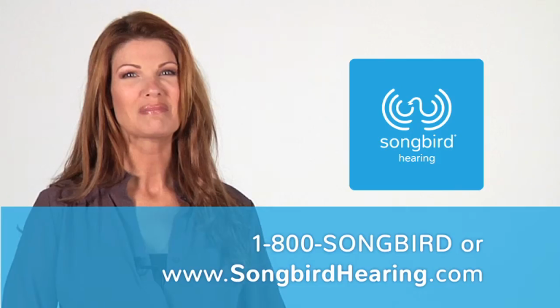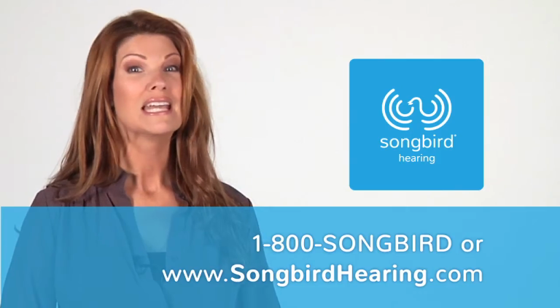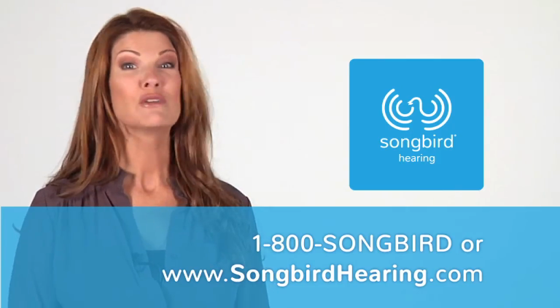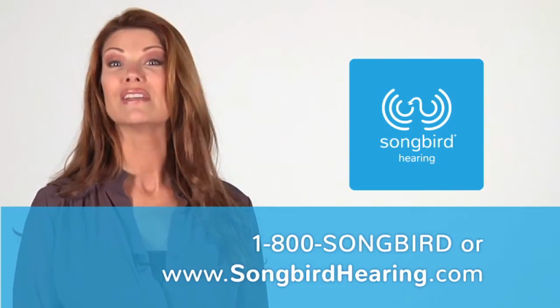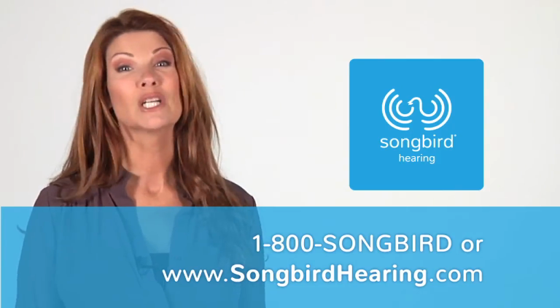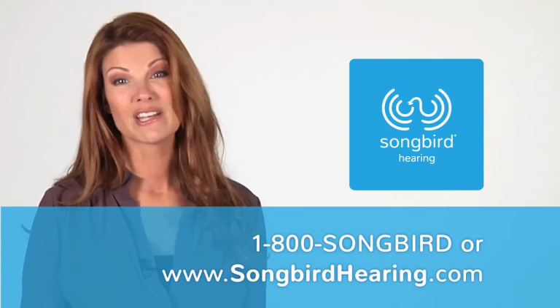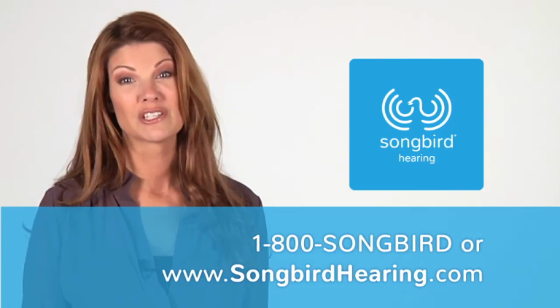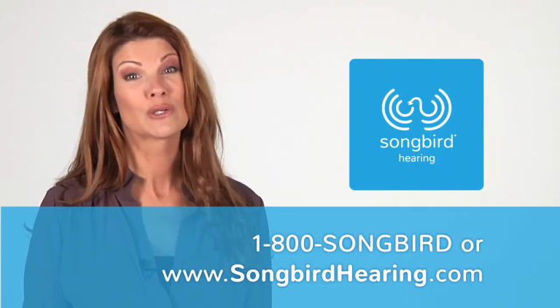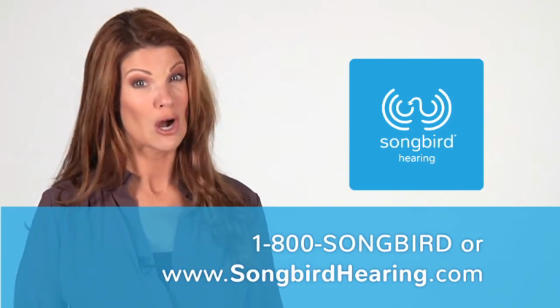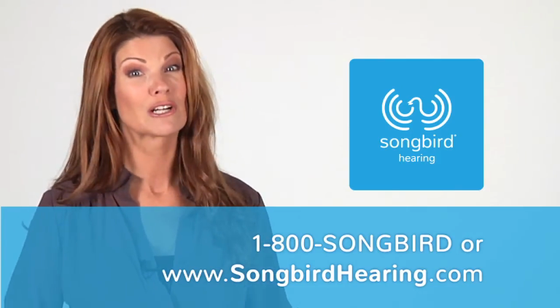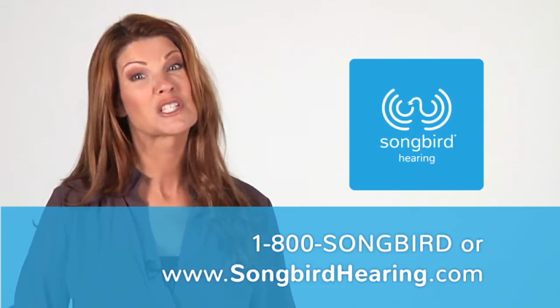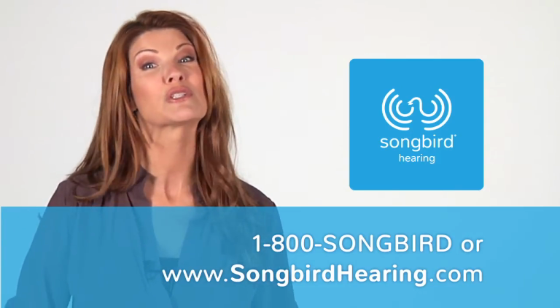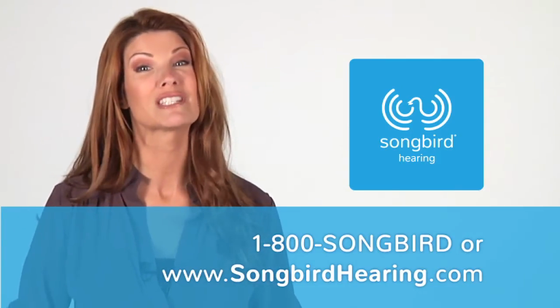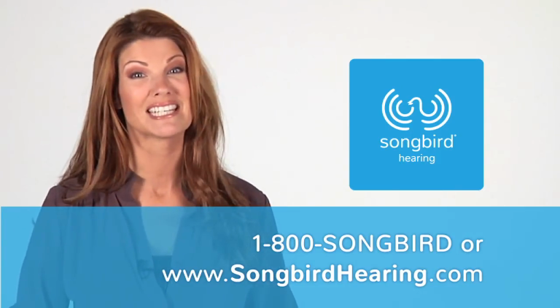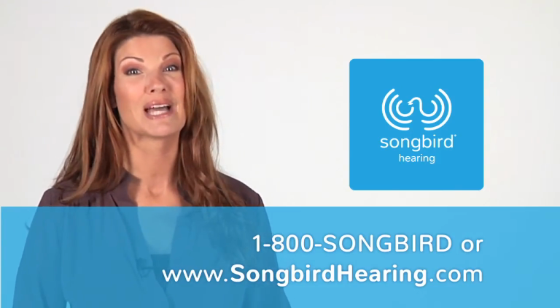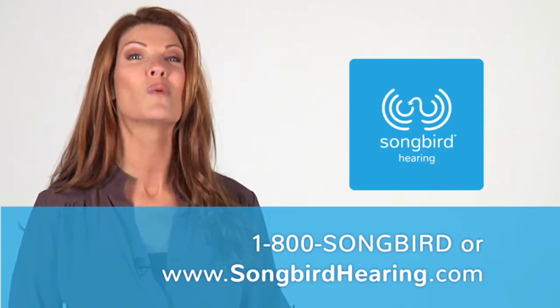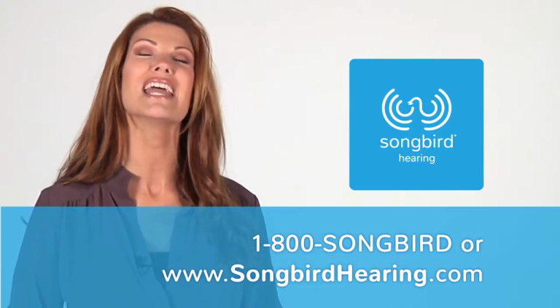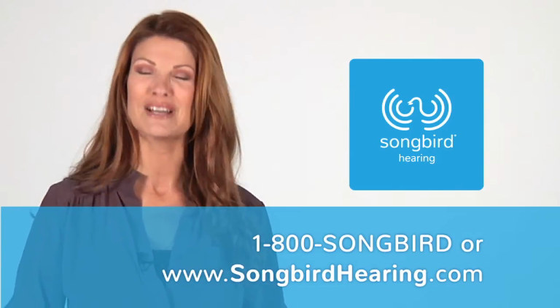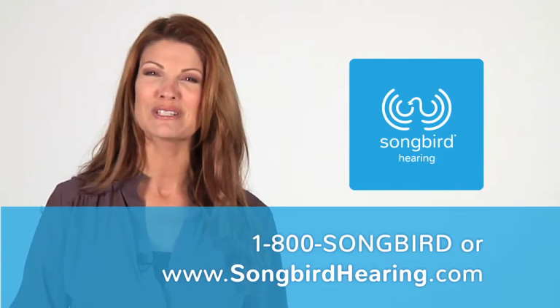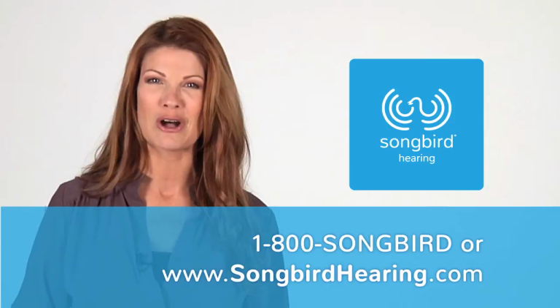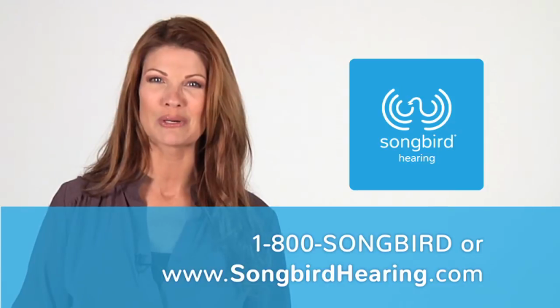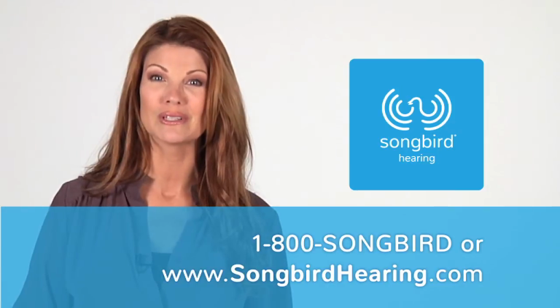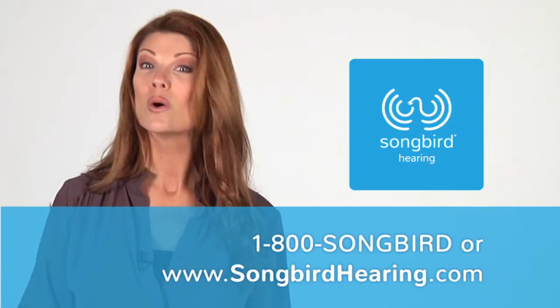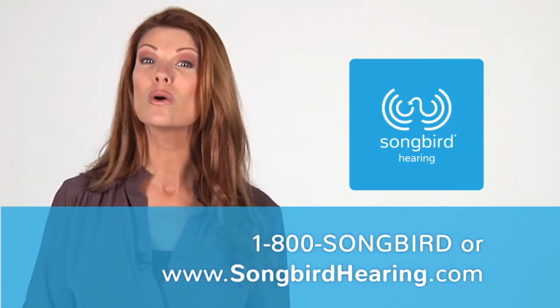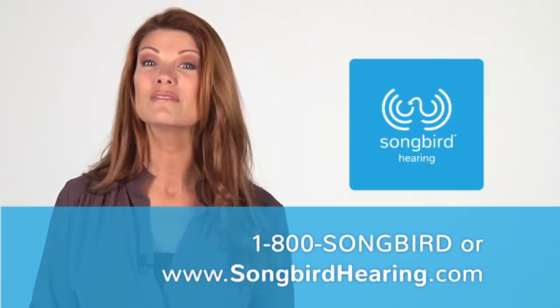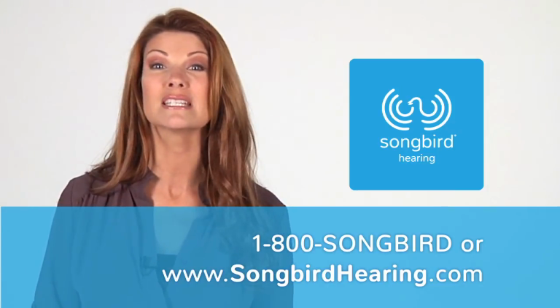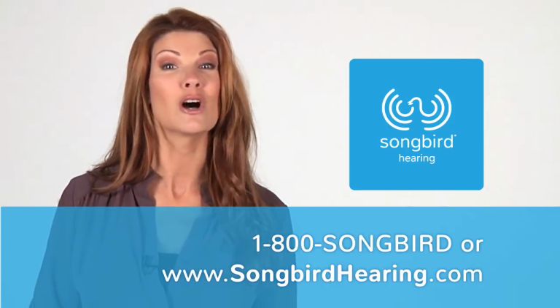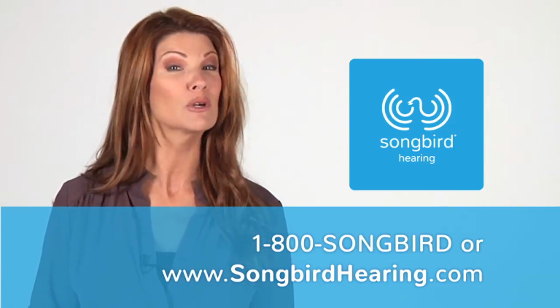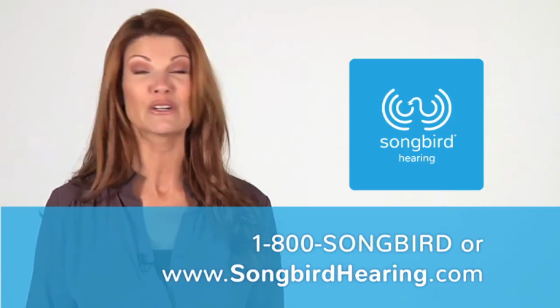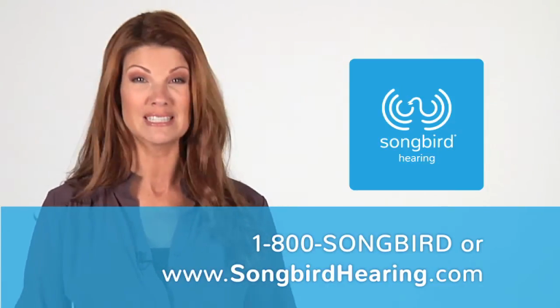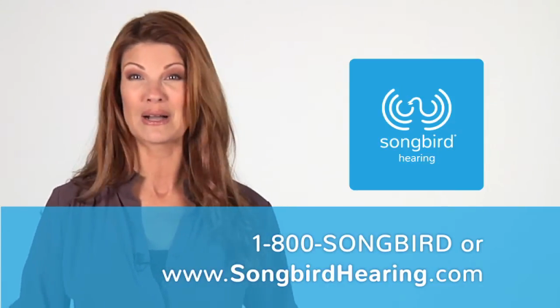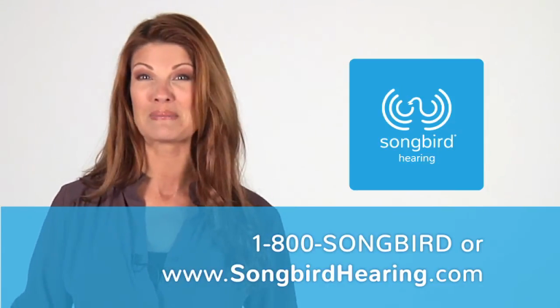If you have any questions you can call our customer service team at 1-800-SONGBIRD or visit songbirdhearing.com.